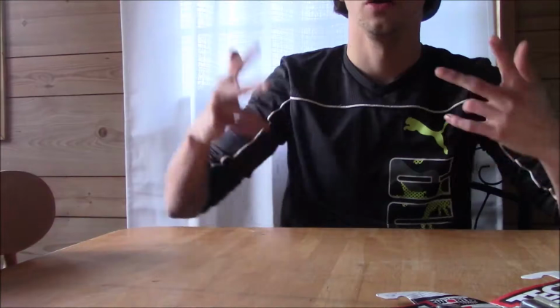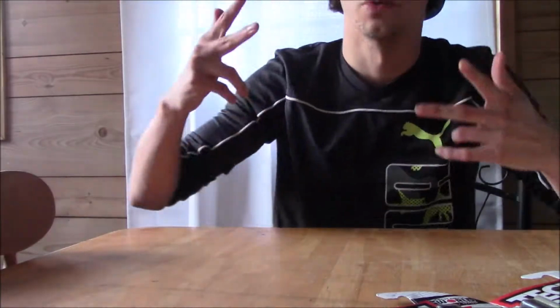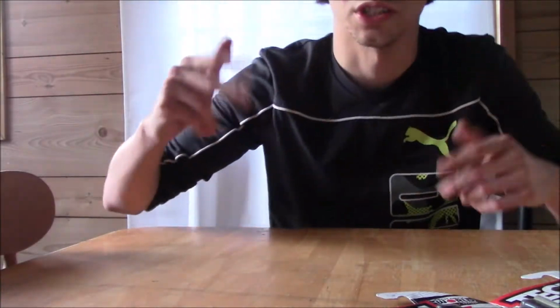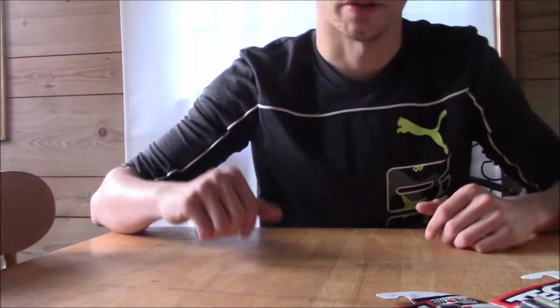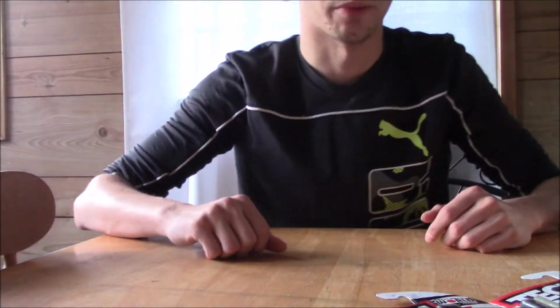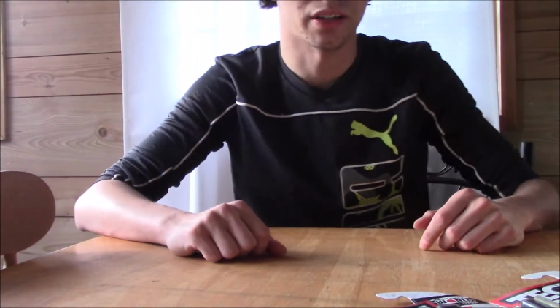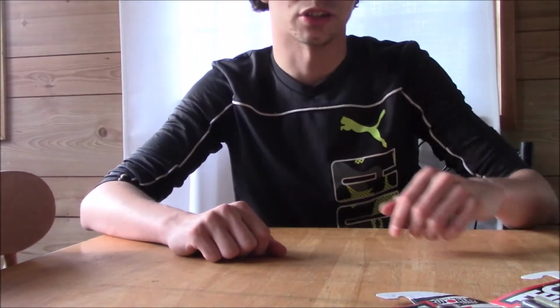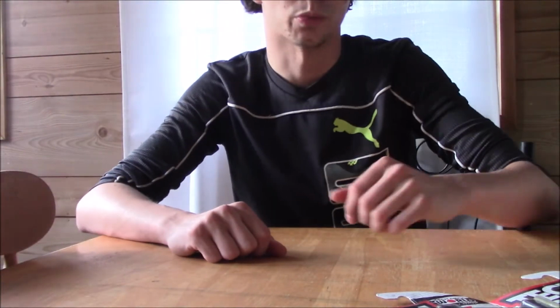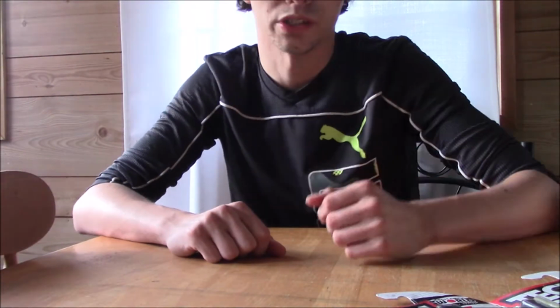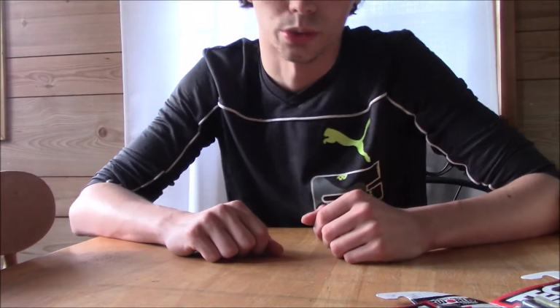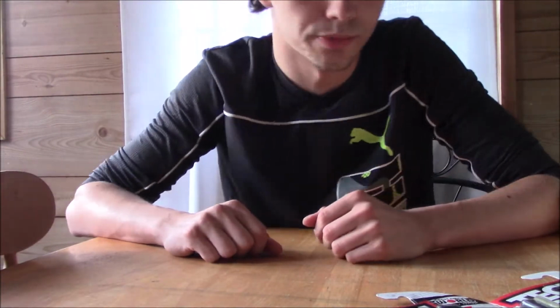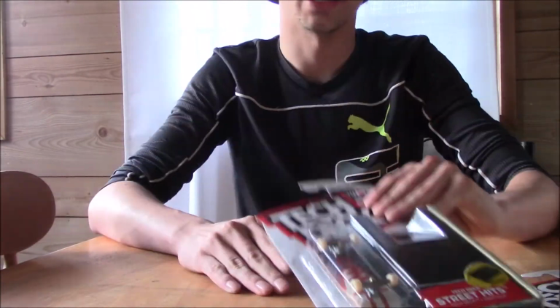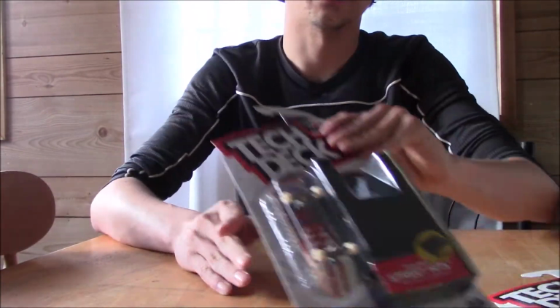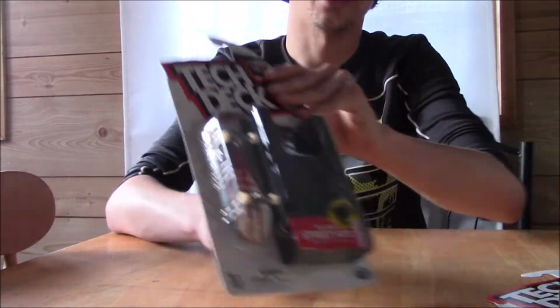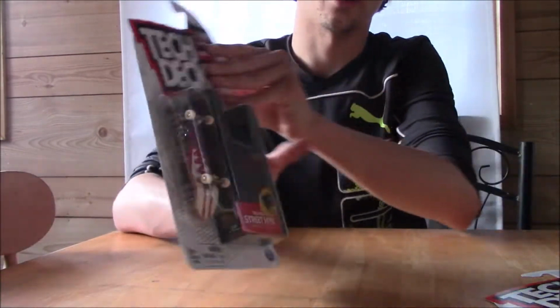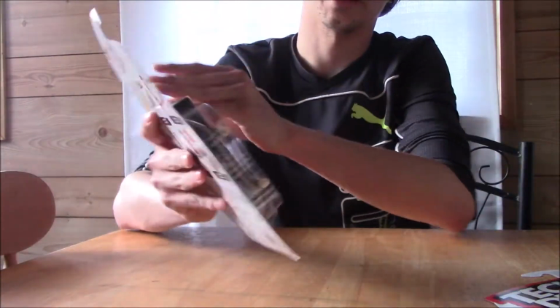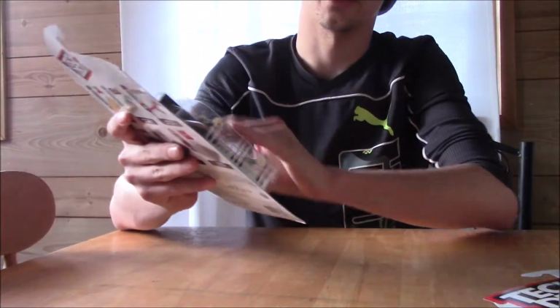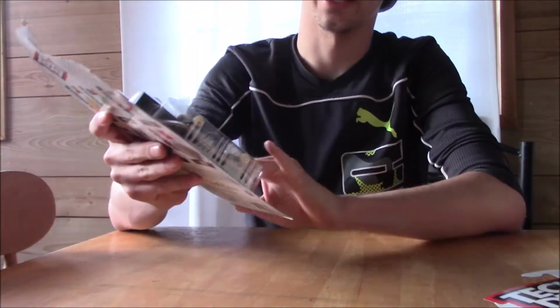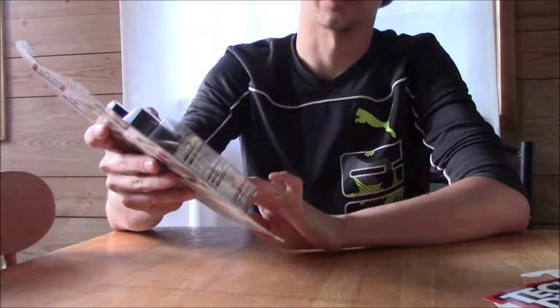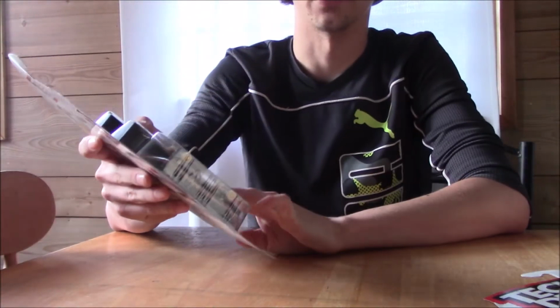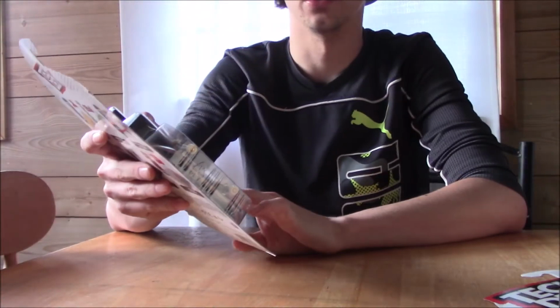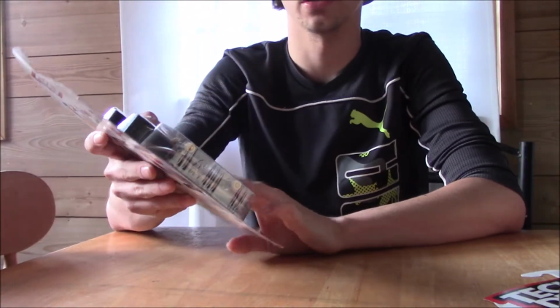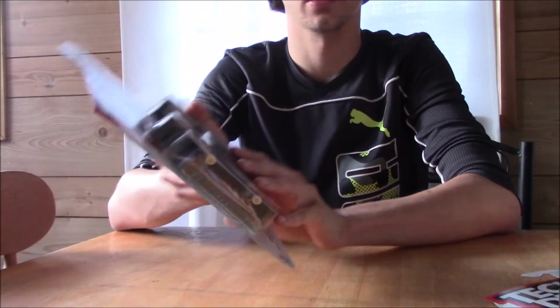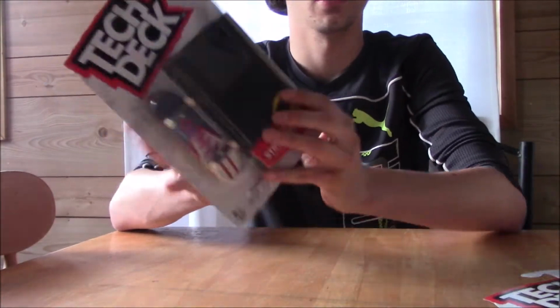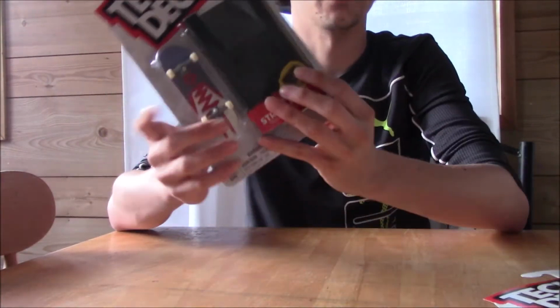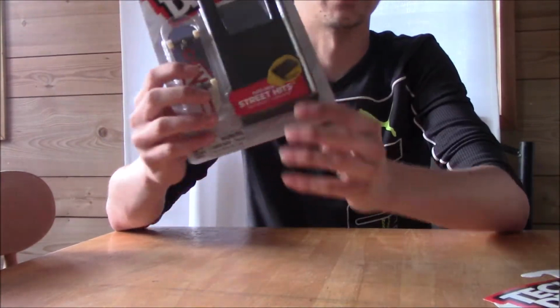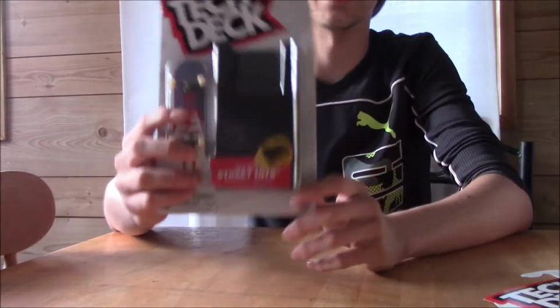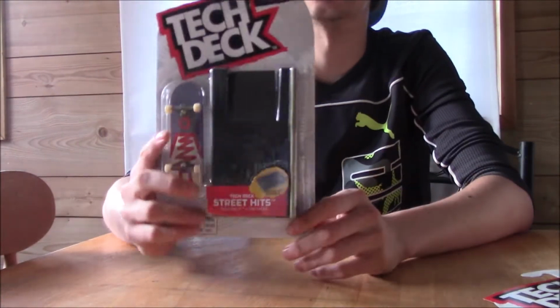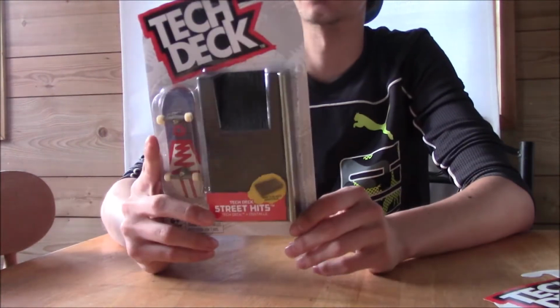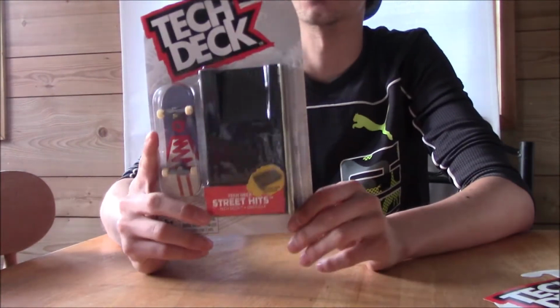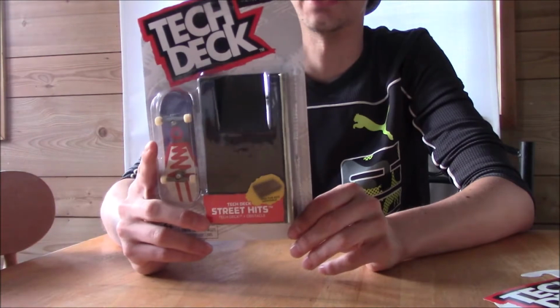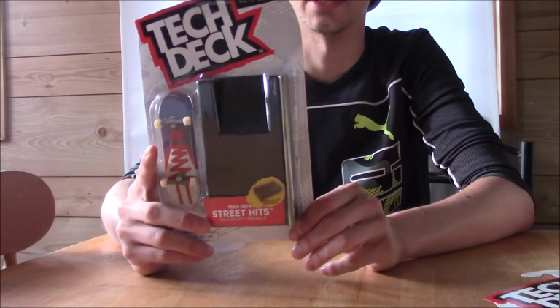What's up everybody, this is Wexalord. Today's video I'm going to go ahead and review the Tech Deck Street Hits.